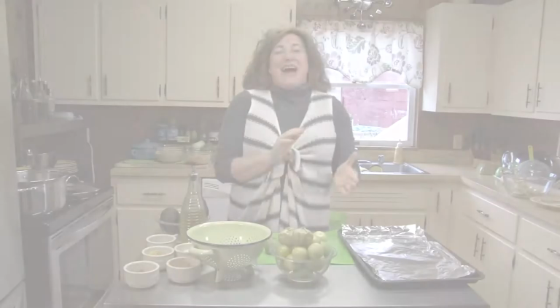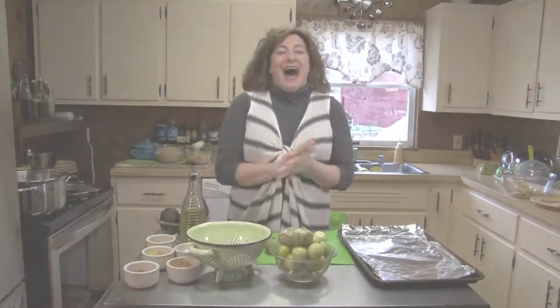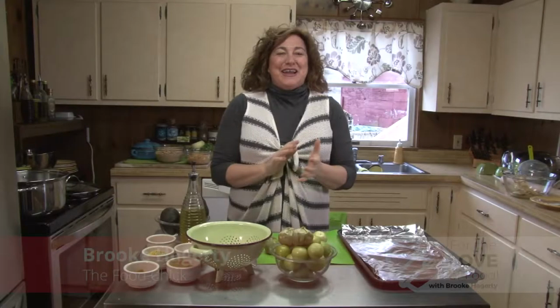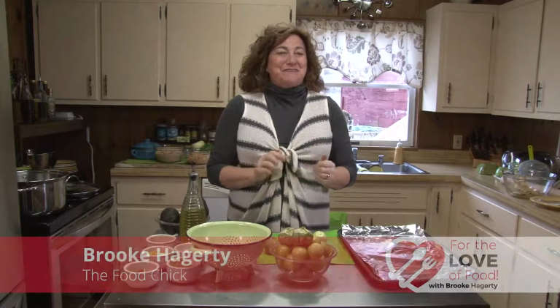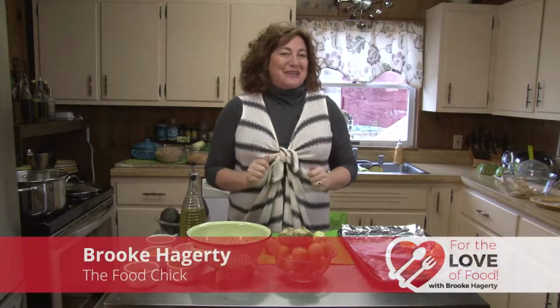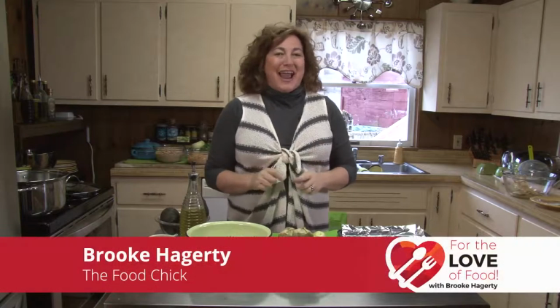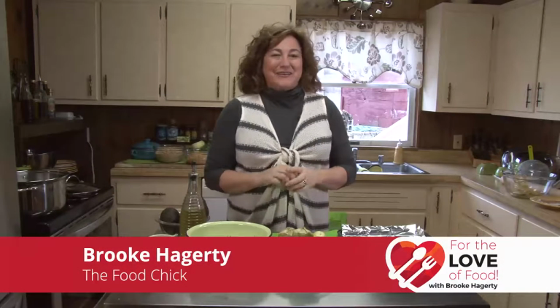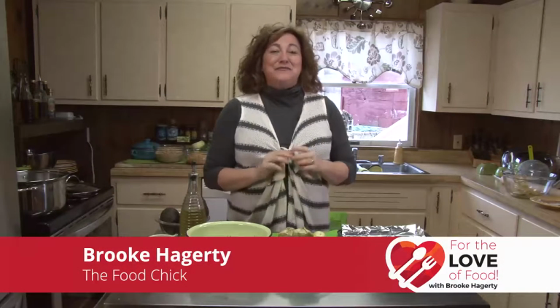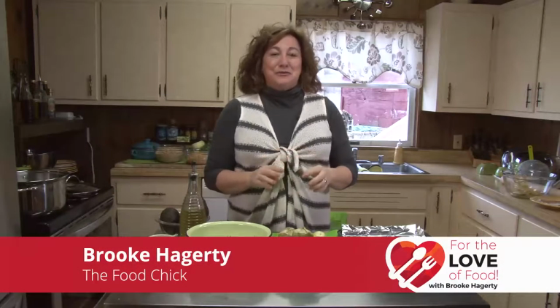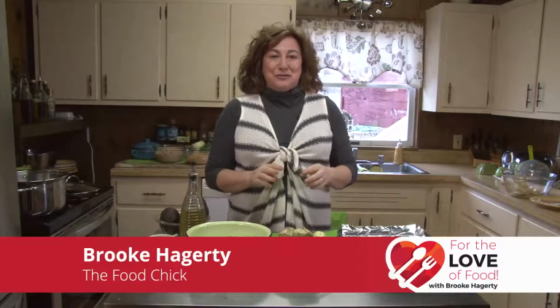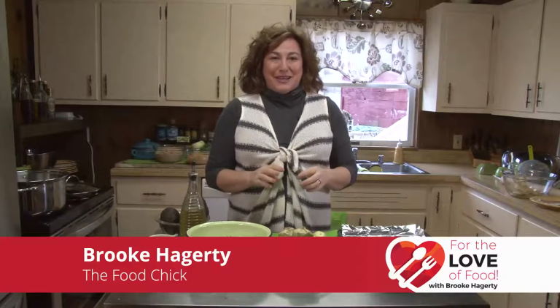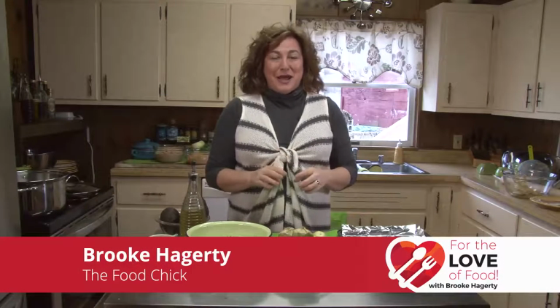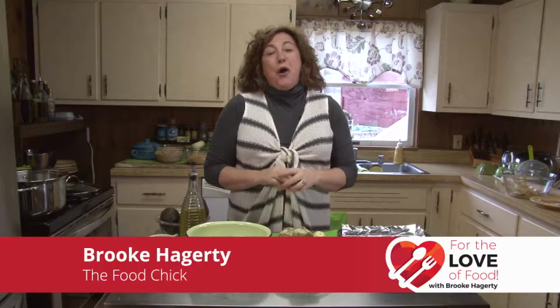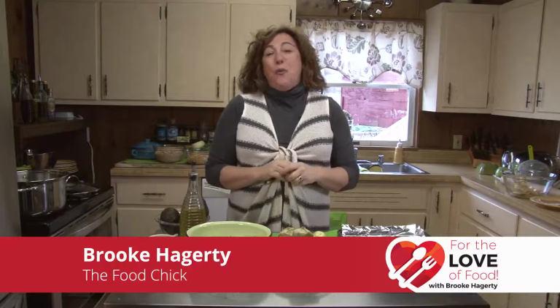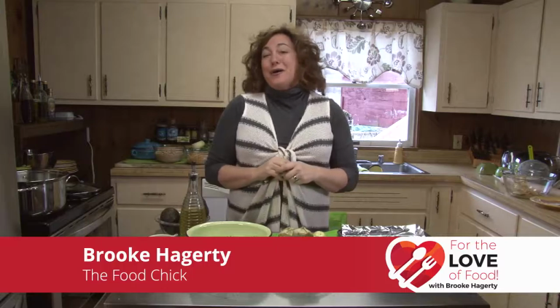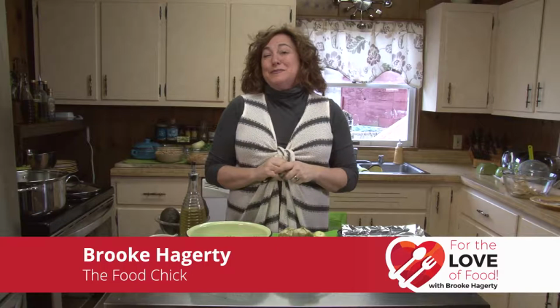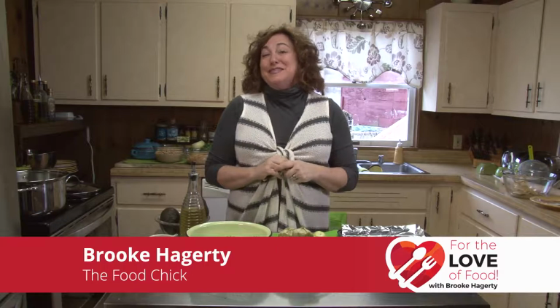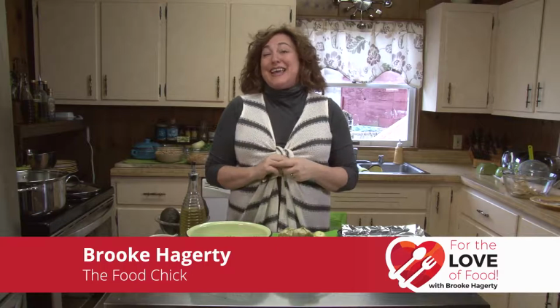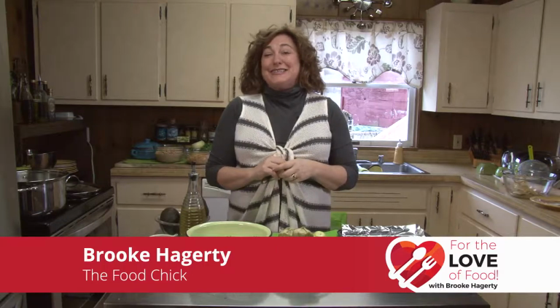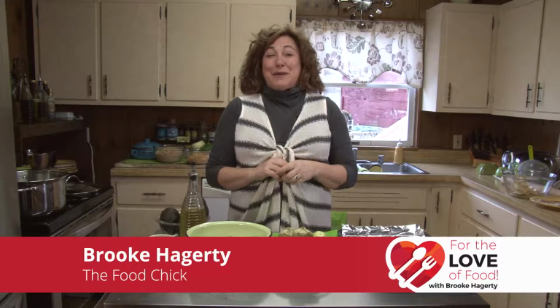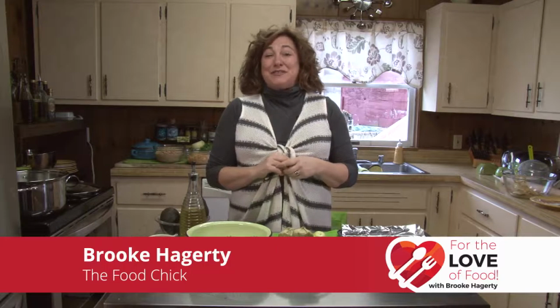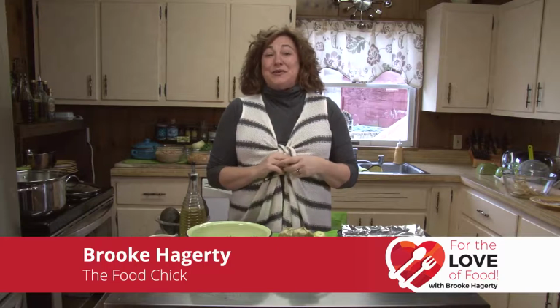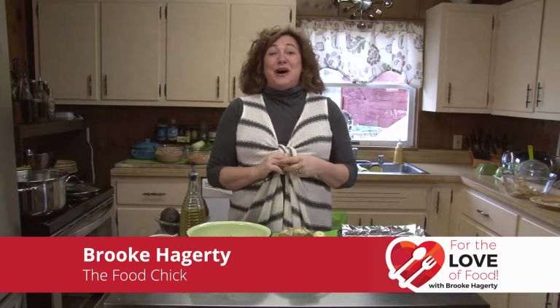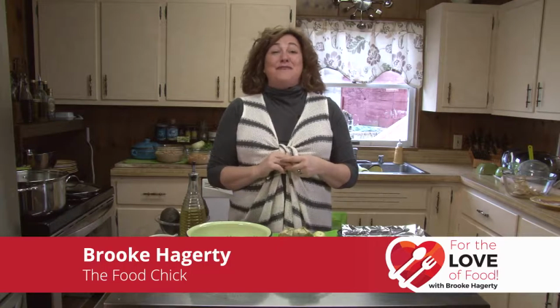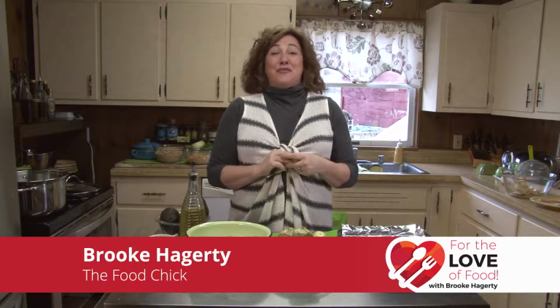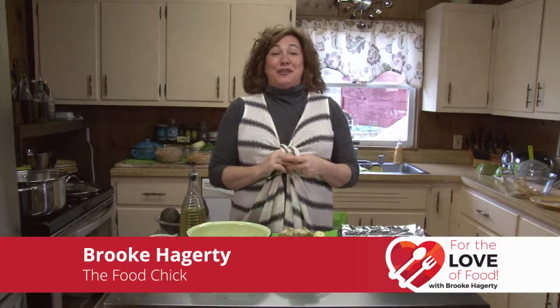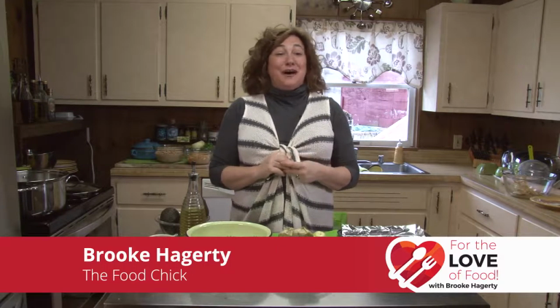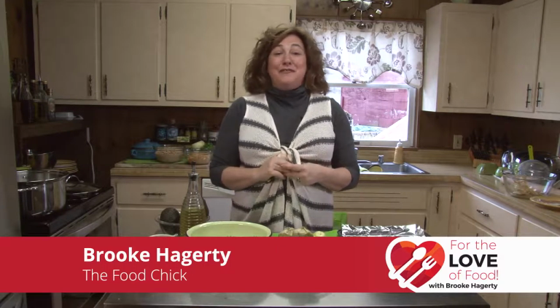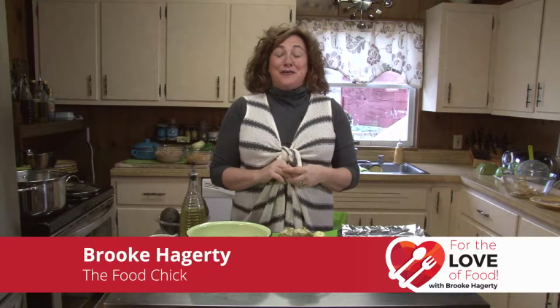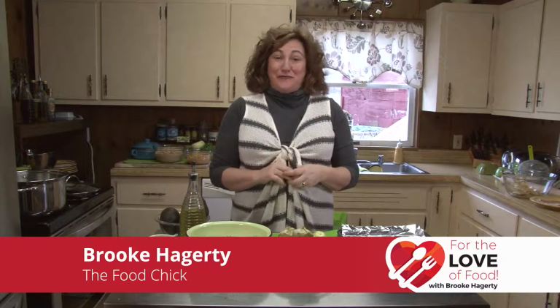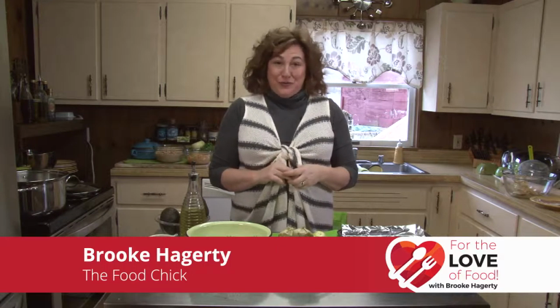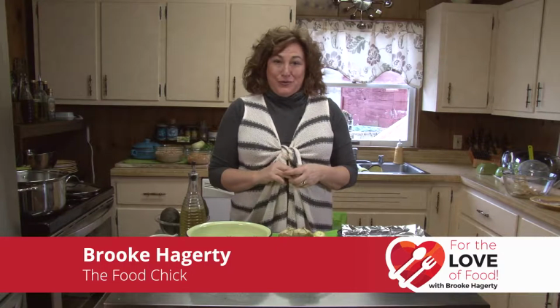Hi, I'm Brooke Haggerty, The Food Chick. Welcome to today's episode of For the Love of Food.